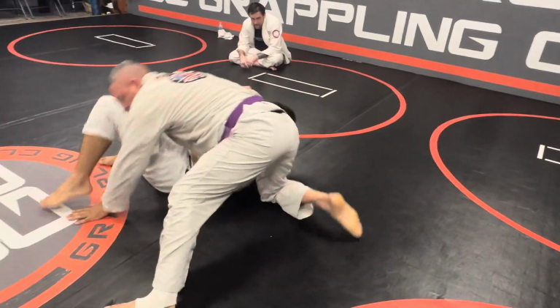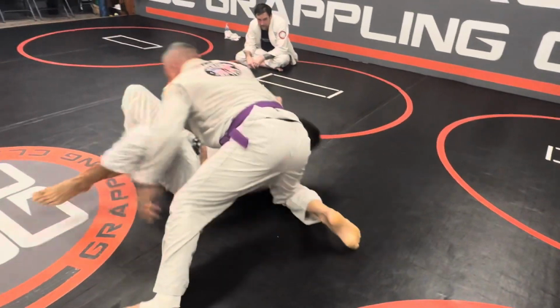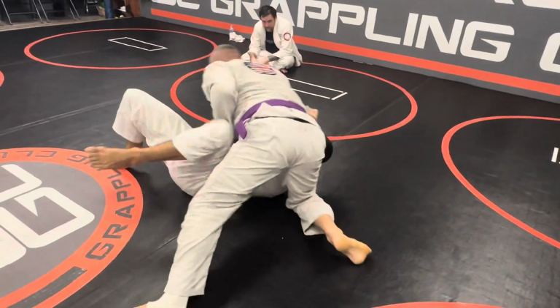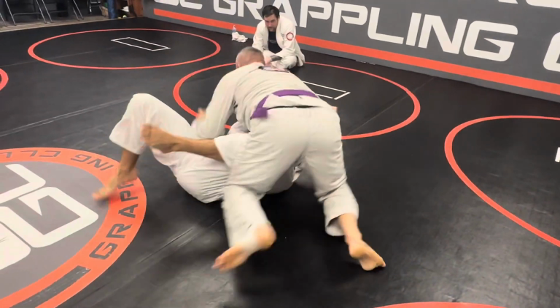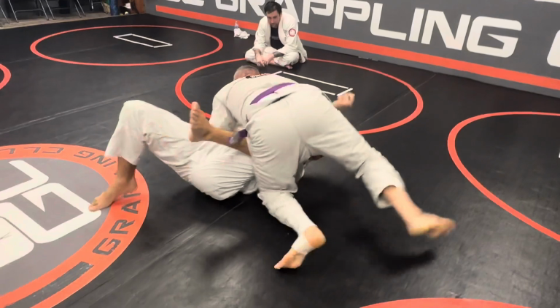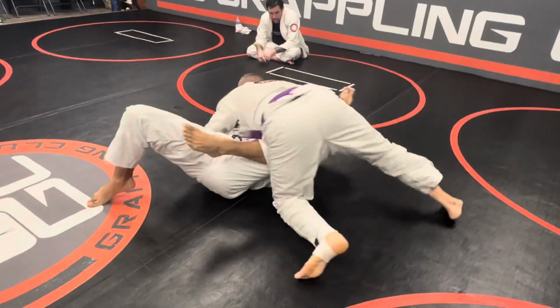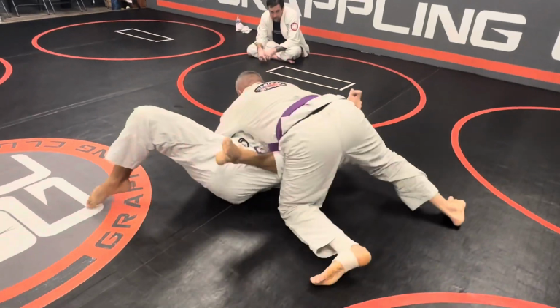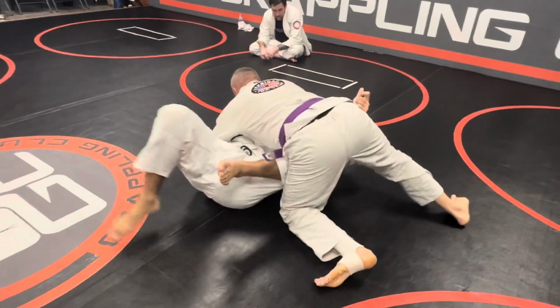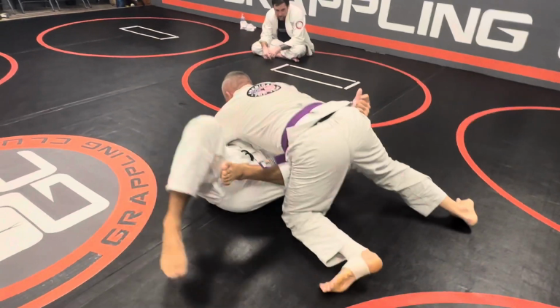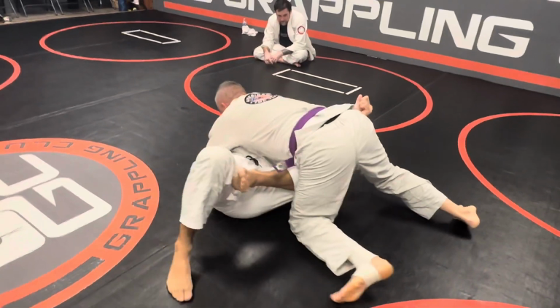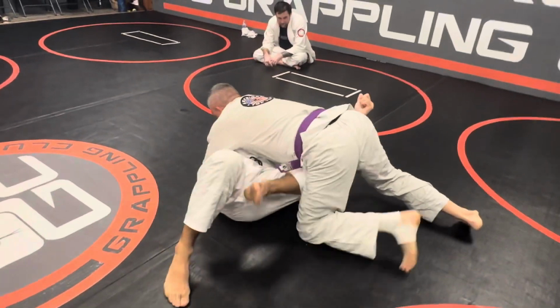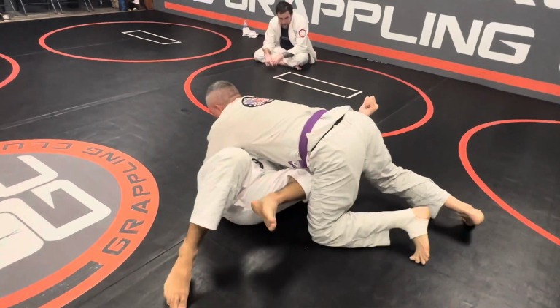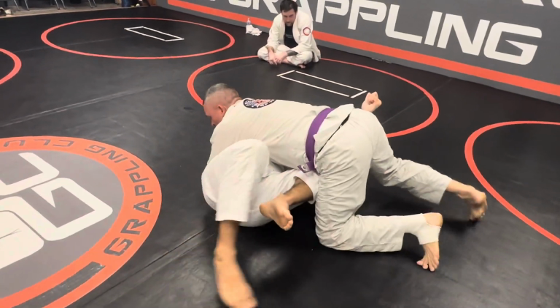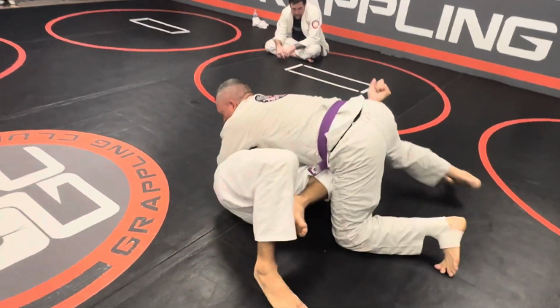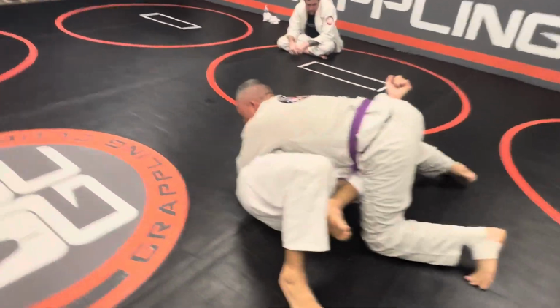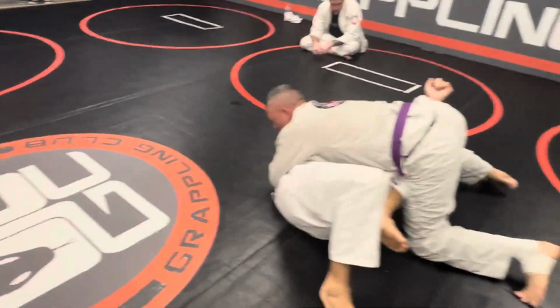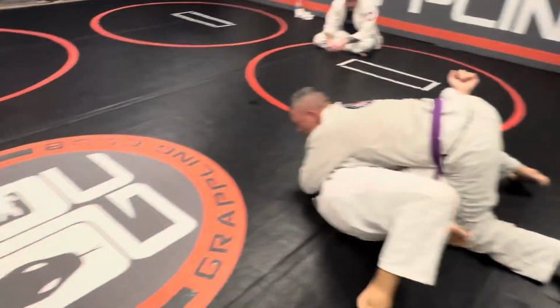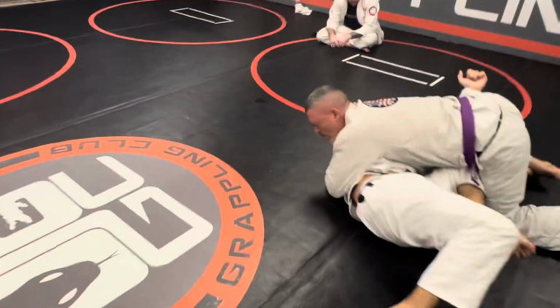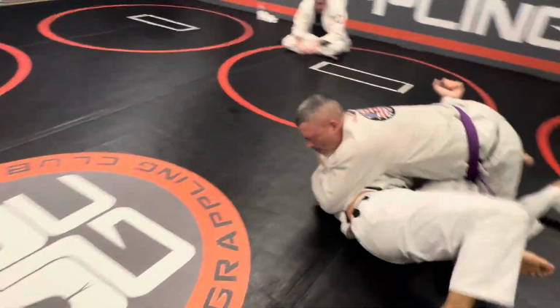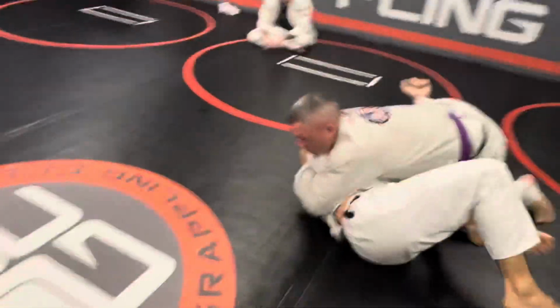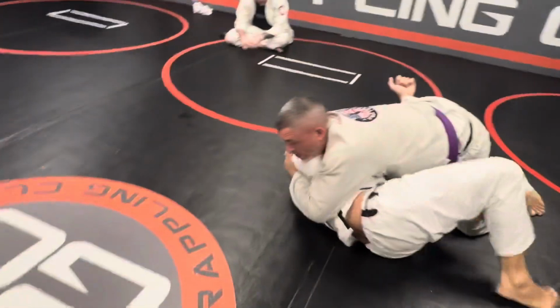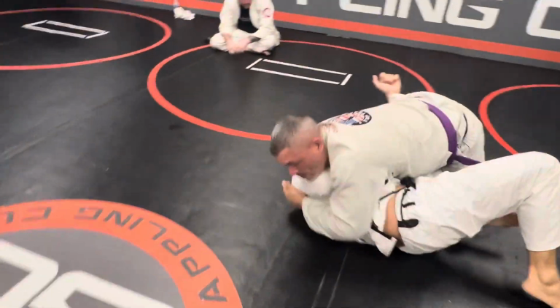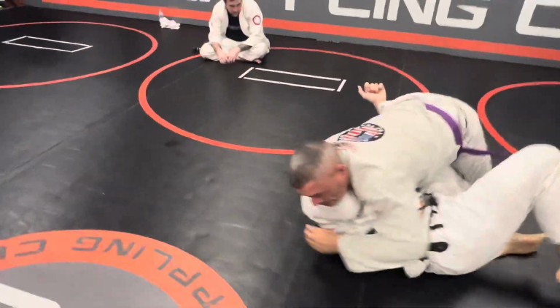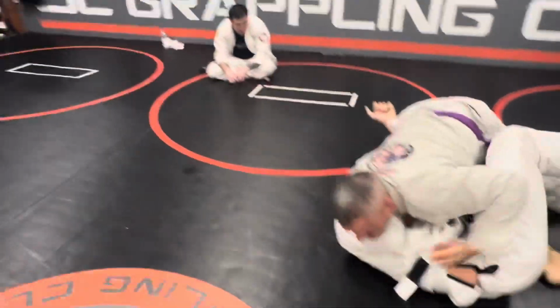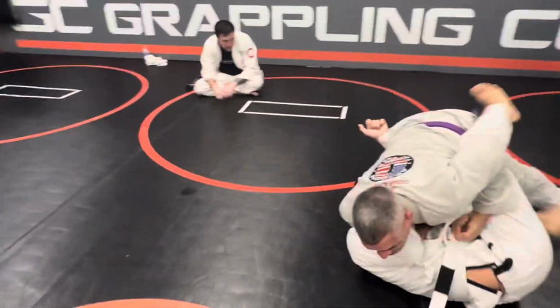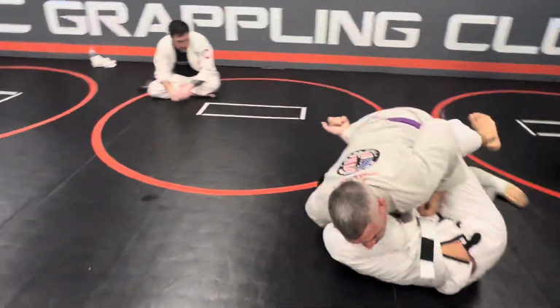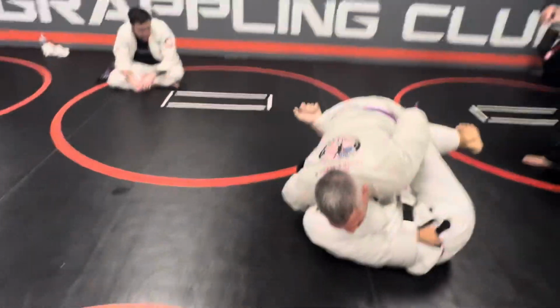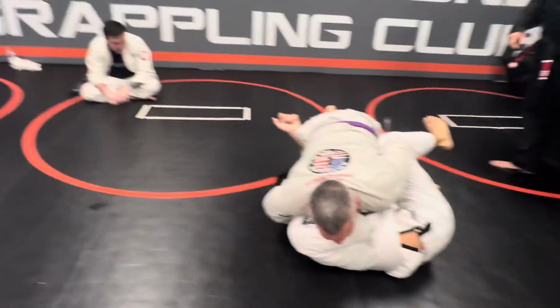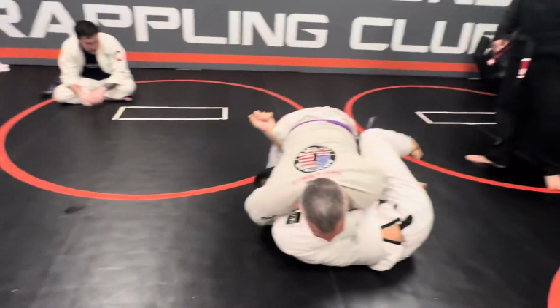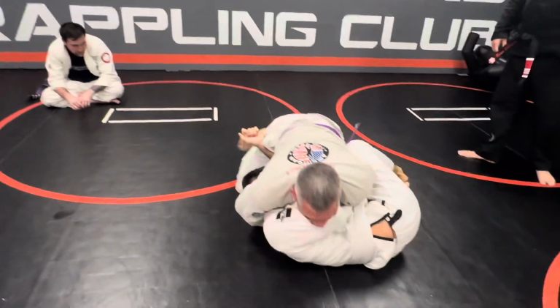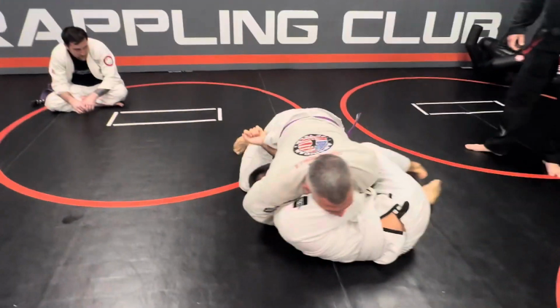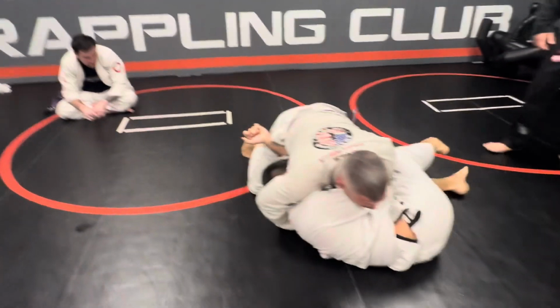Beautiful. Frame. Frame. Hip escape. Frame. Hip escape. You've got to get that left knee in — that left knee's got to stay in. Replace guard.